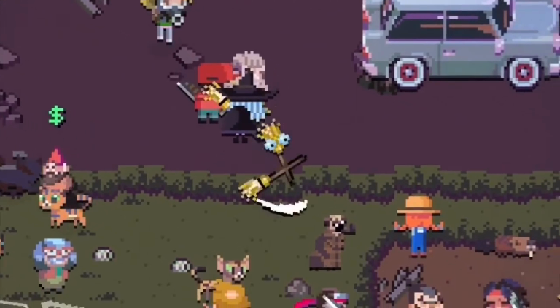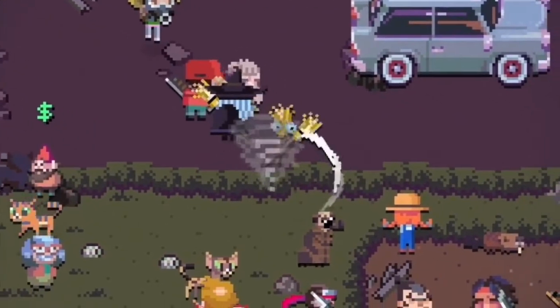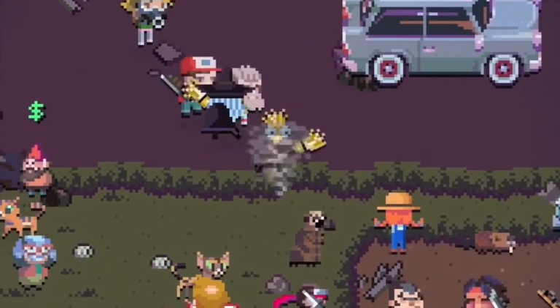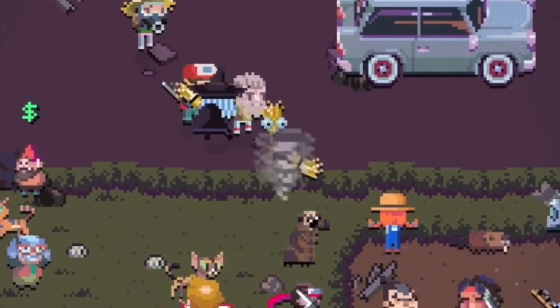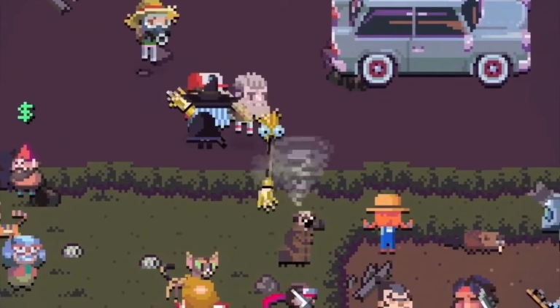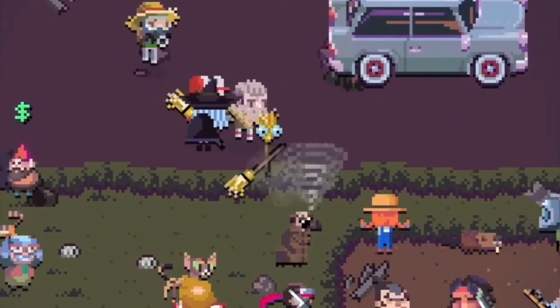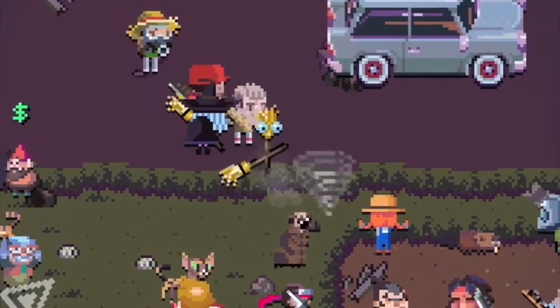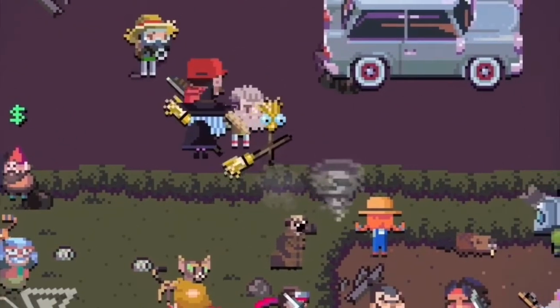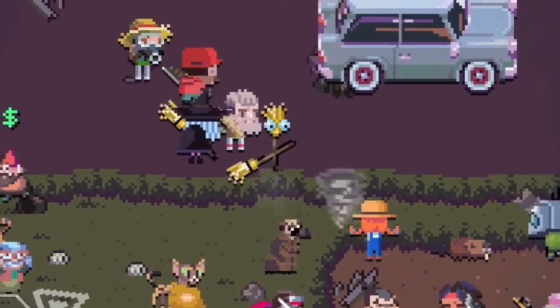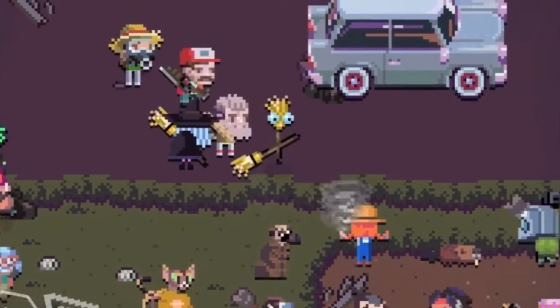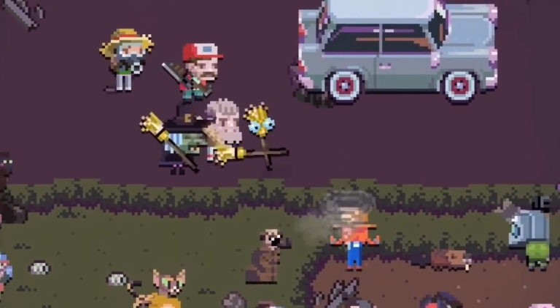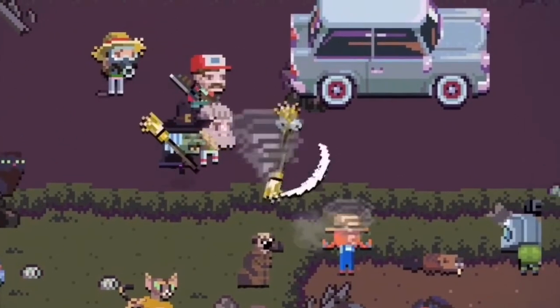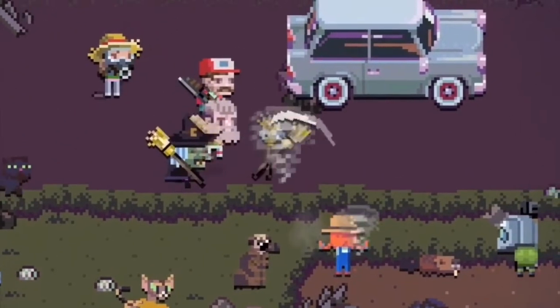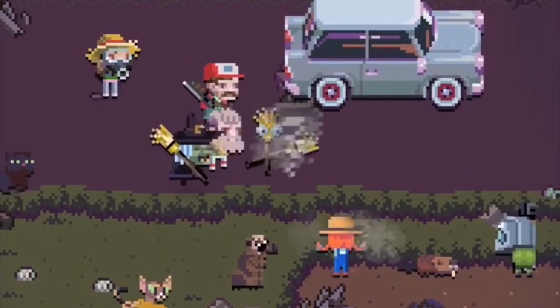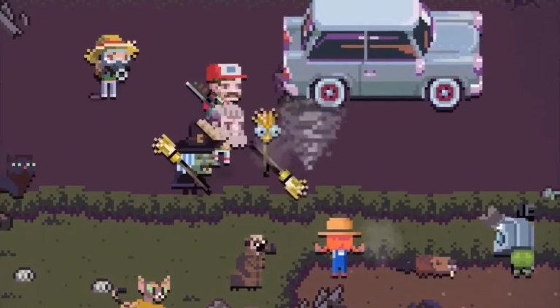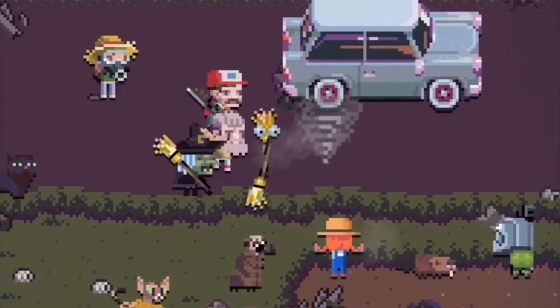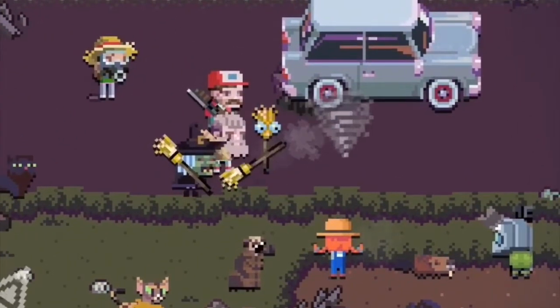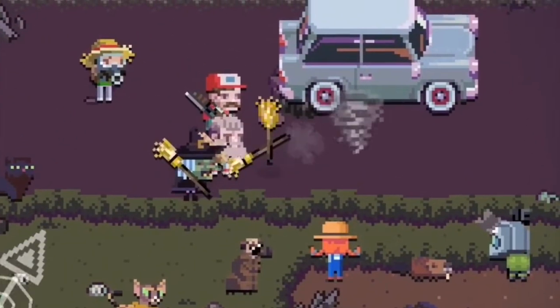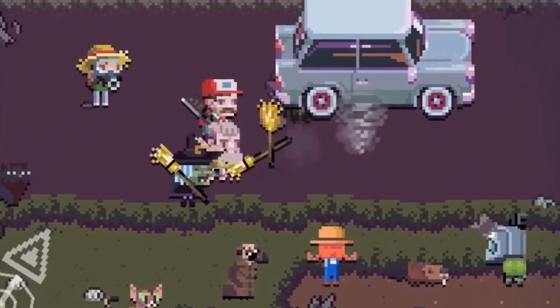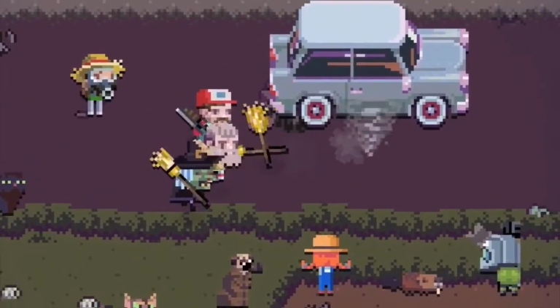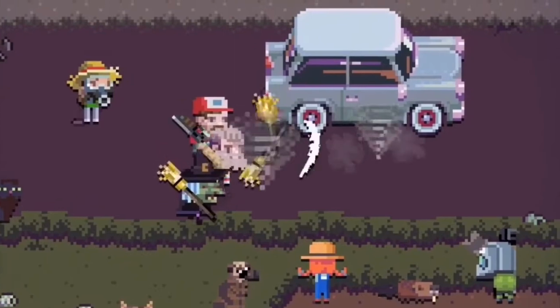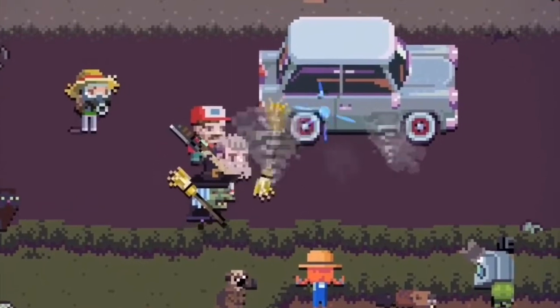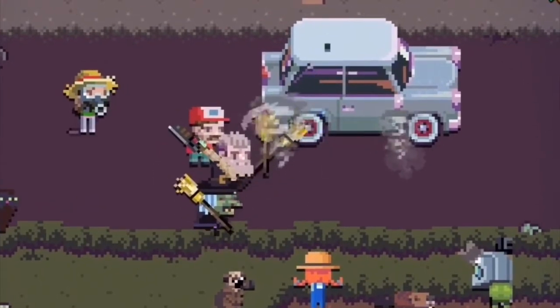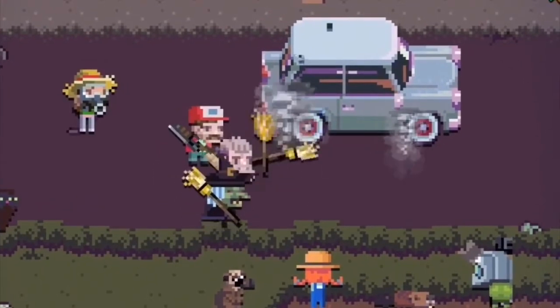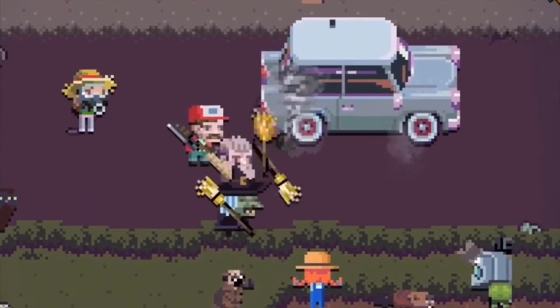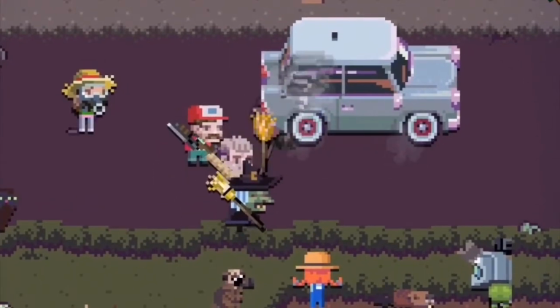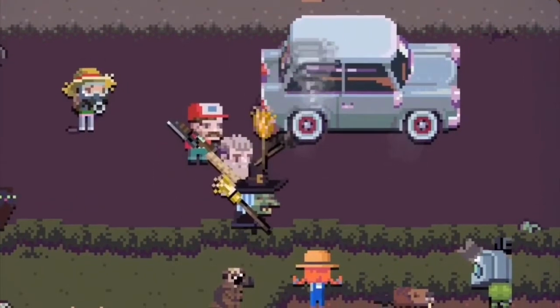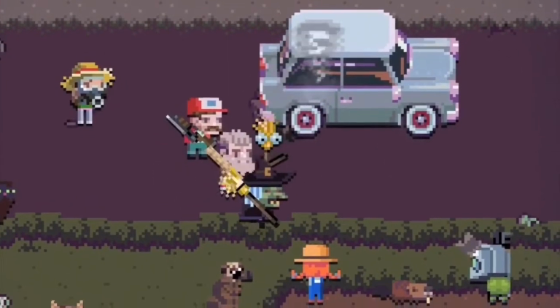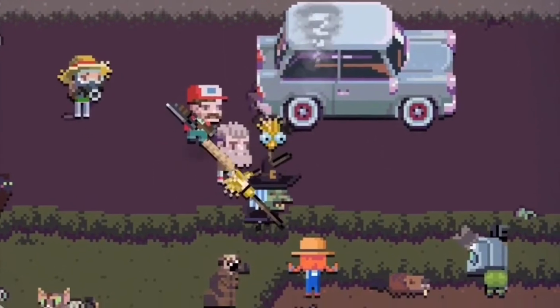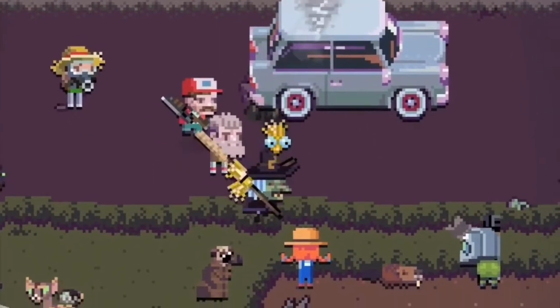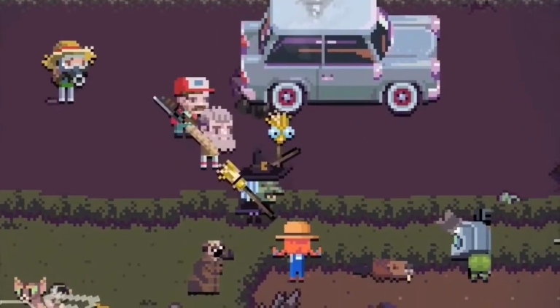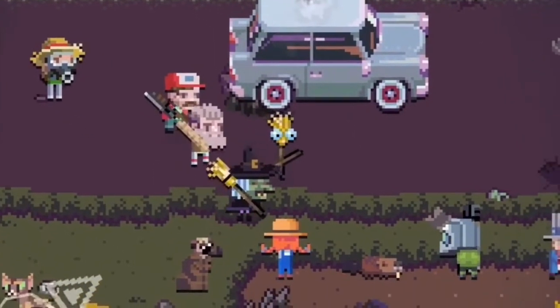Broom can shoot wind projectiles: The Broom character is an OPP character that isn't seen anywhere else in the game, but it can shoot wind-like projectiles when carrying a broom item.